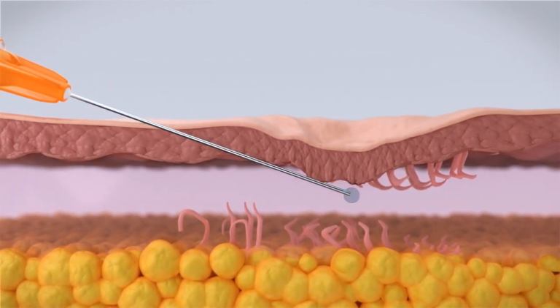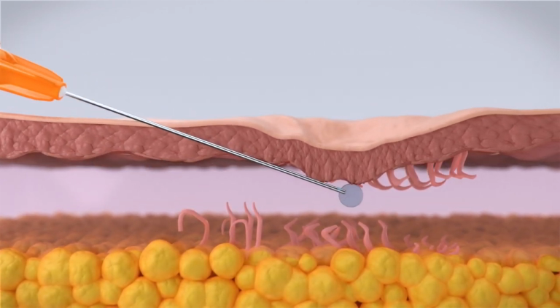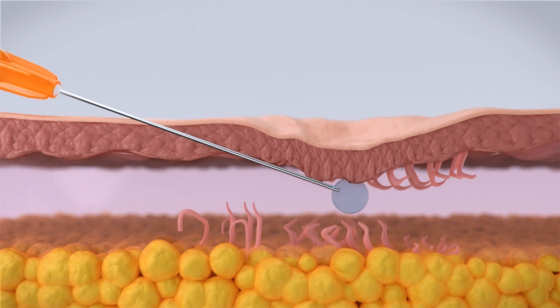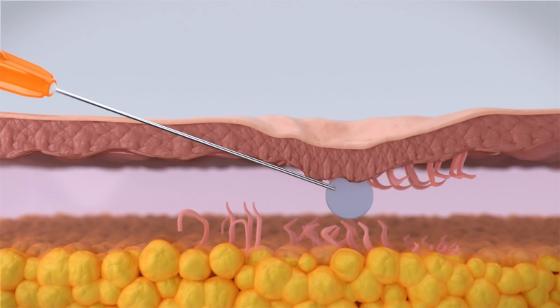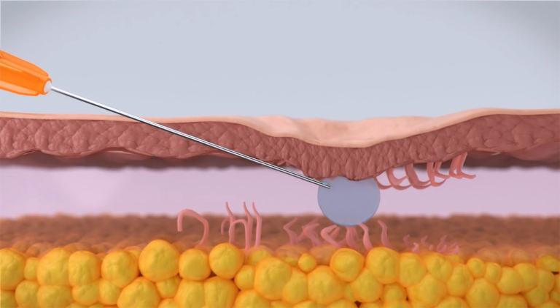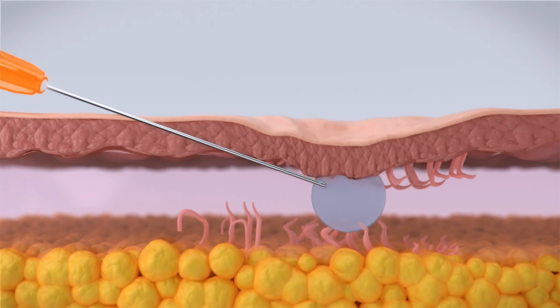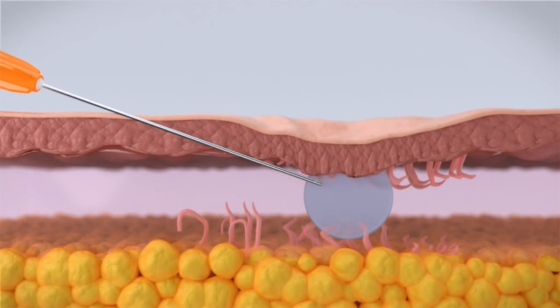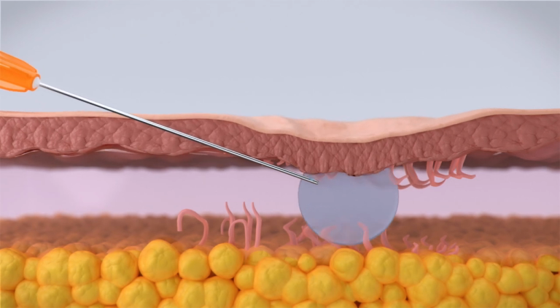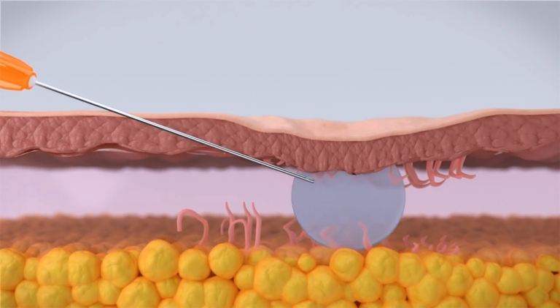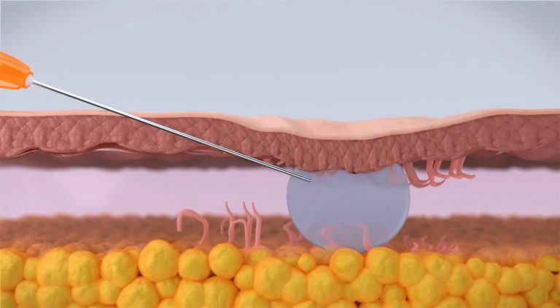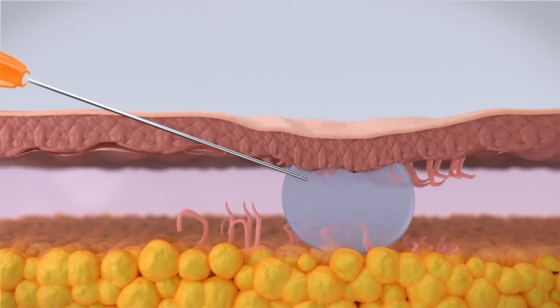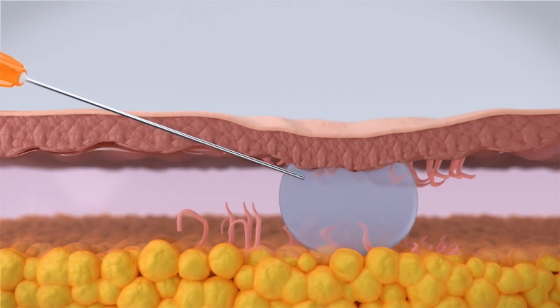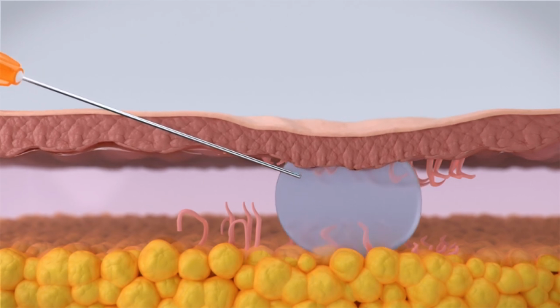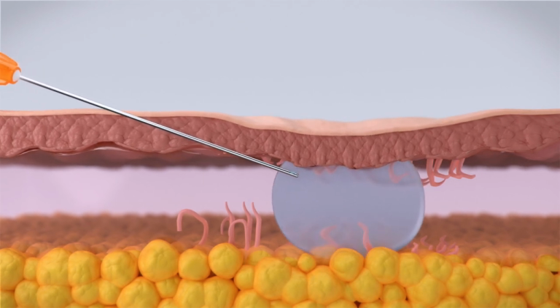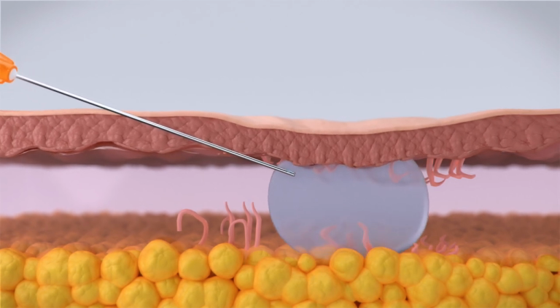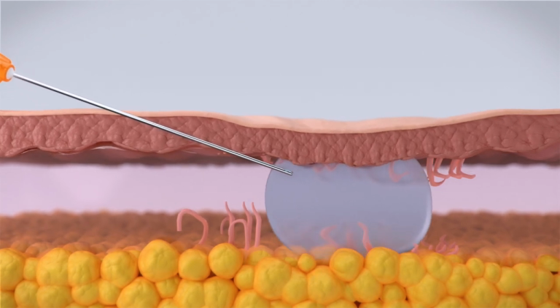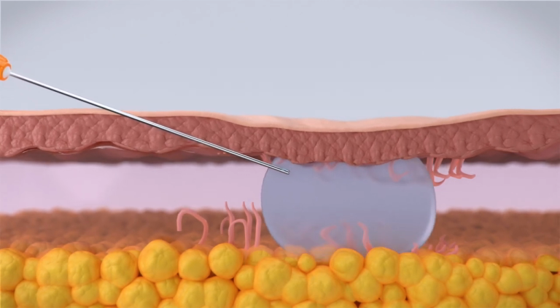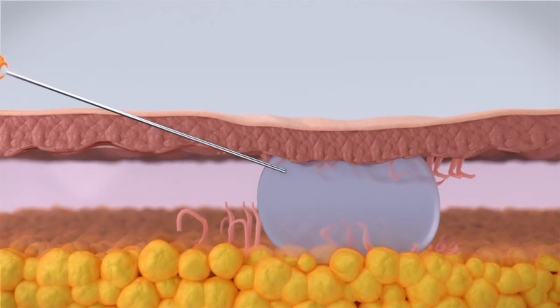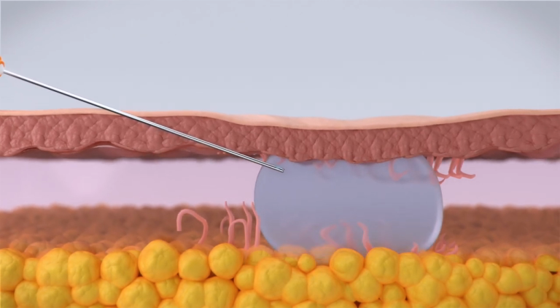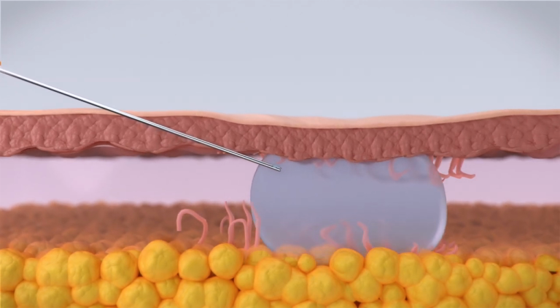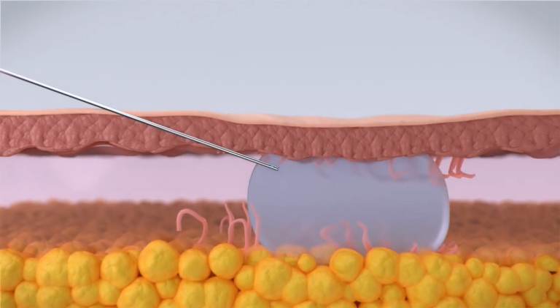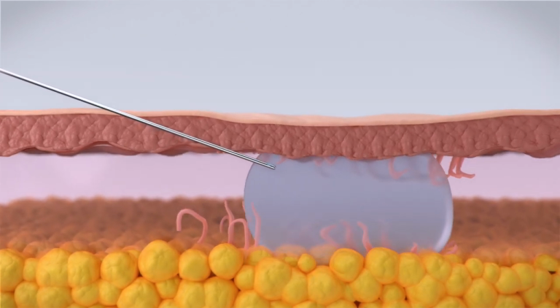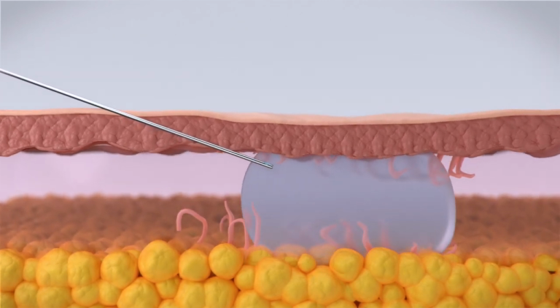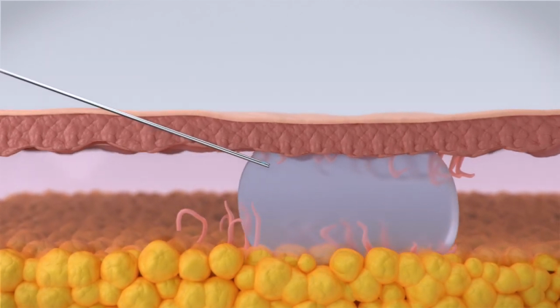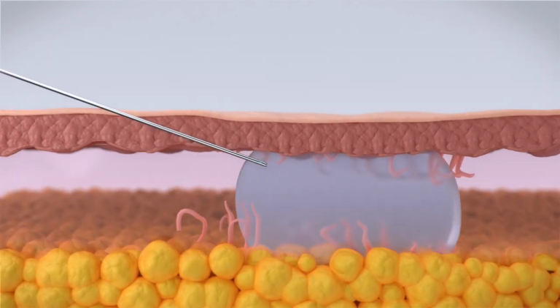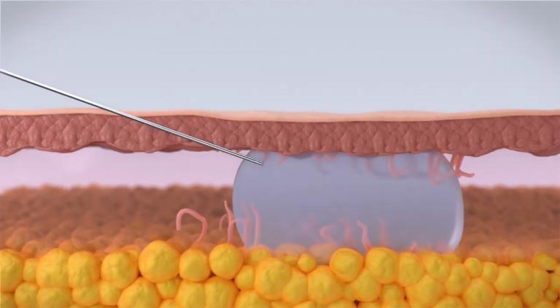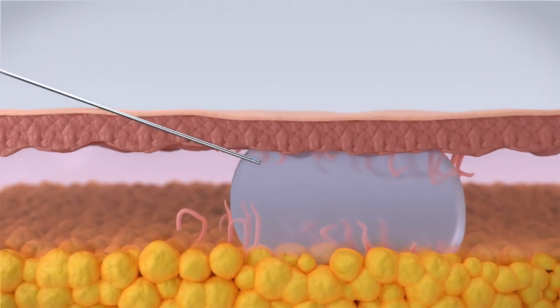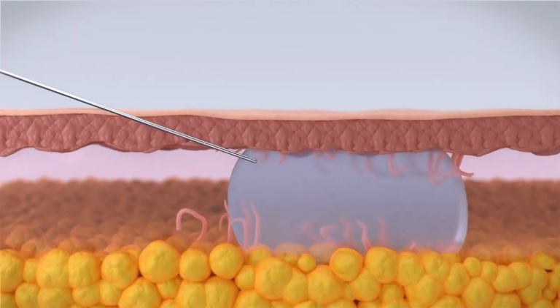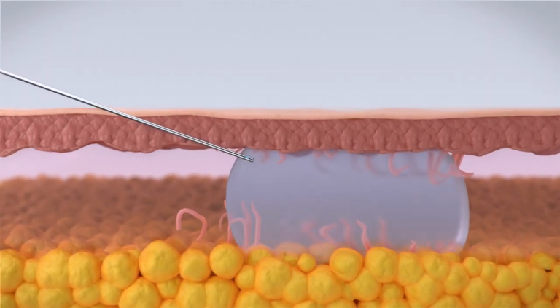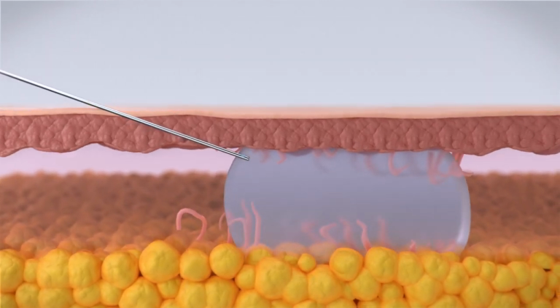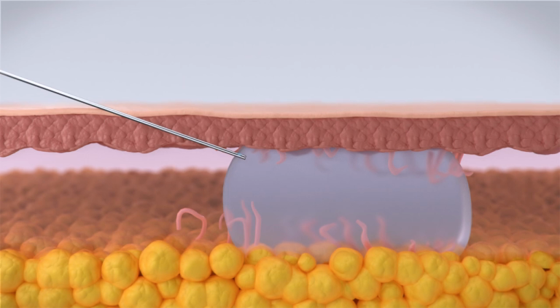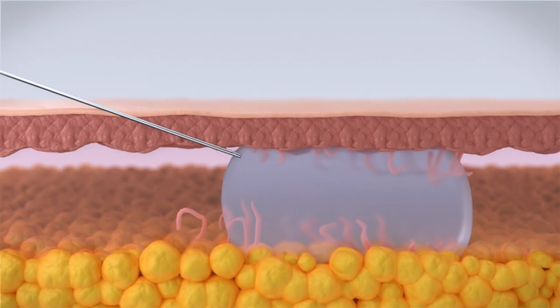Now dermal filler can fill the area as the cannula is withdrawn, exactly where it is needed.